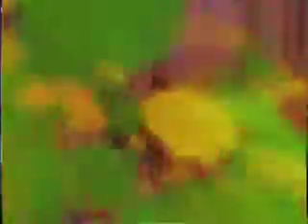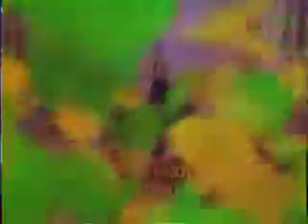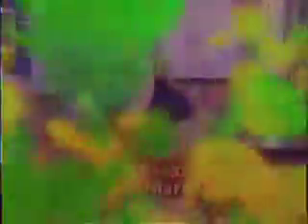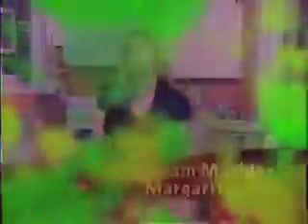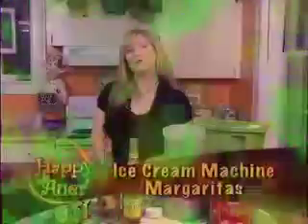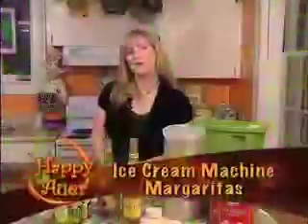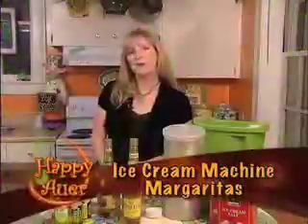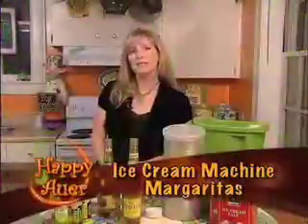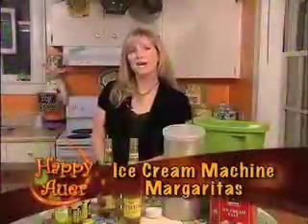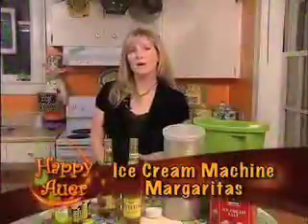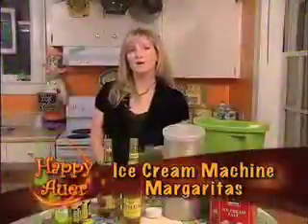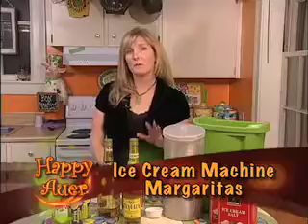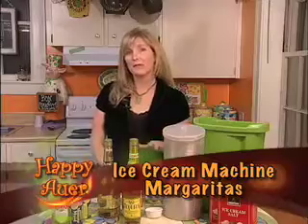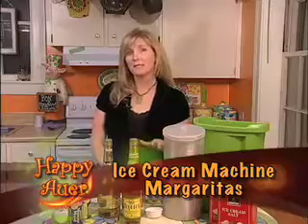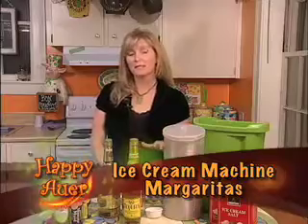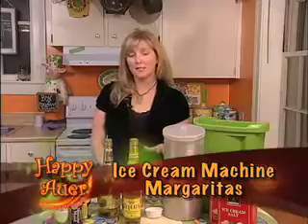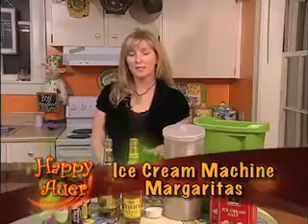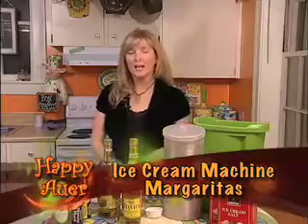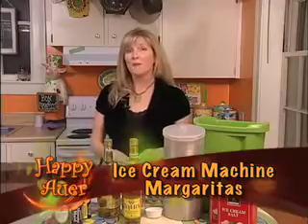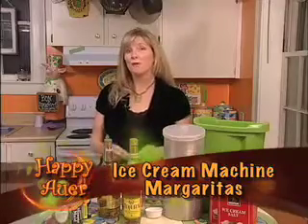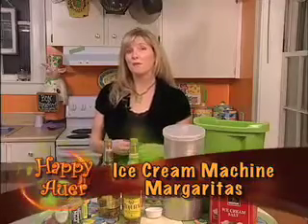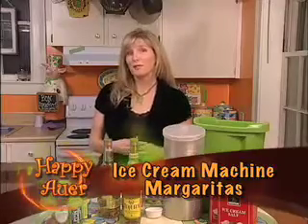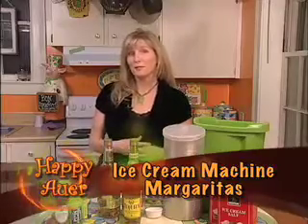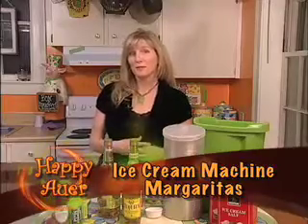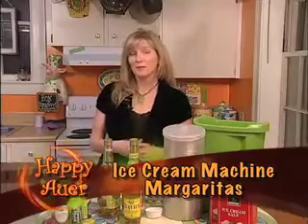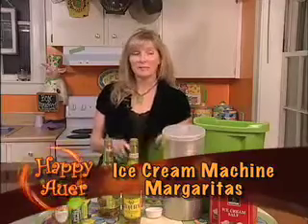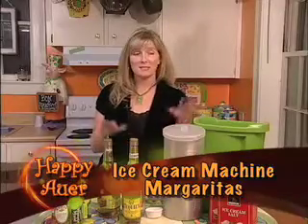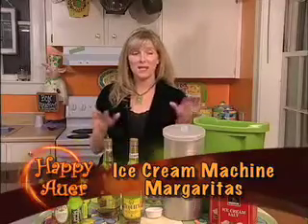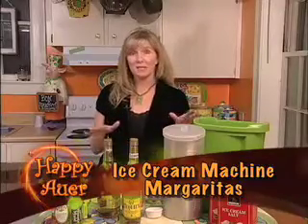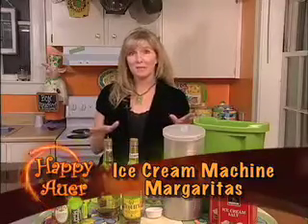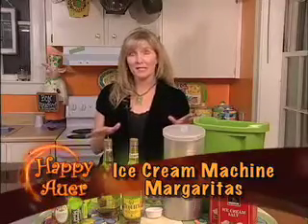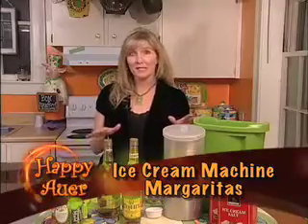This is a great way to top off your Mexican dinner, and we're going to make those margaritas in the ice cream bucket.